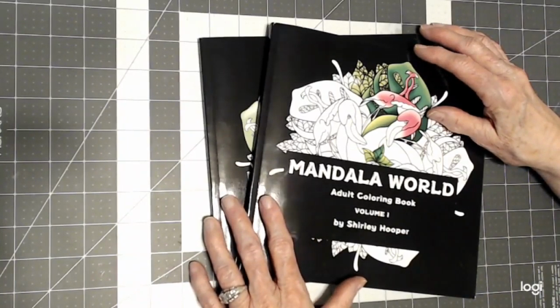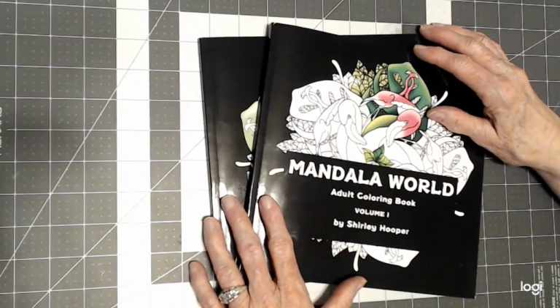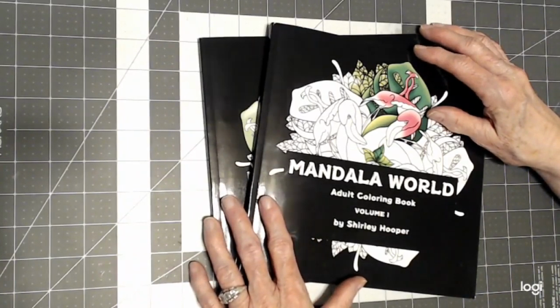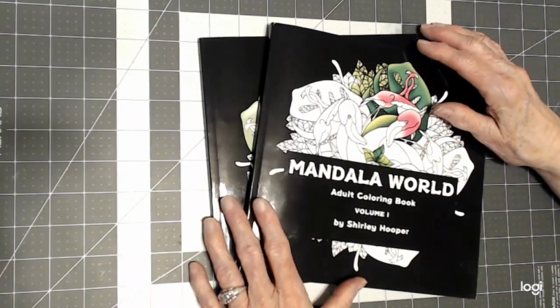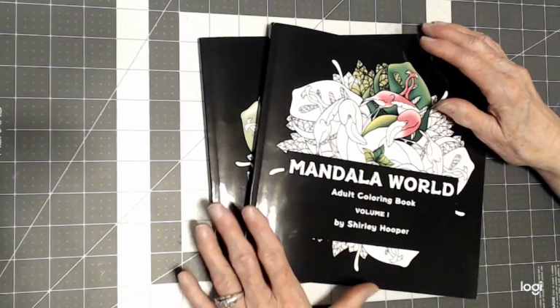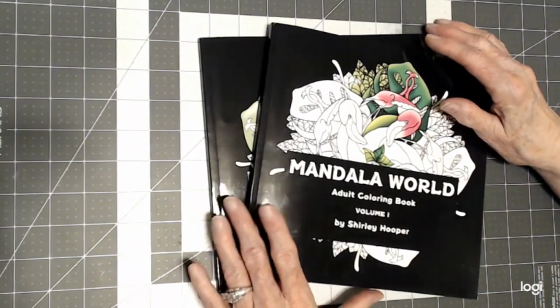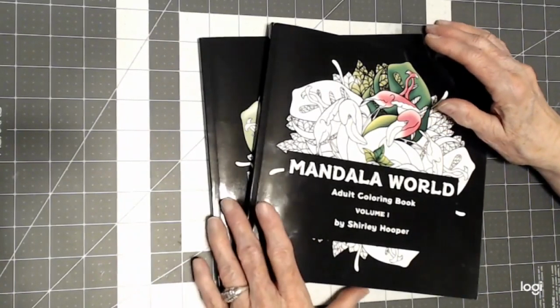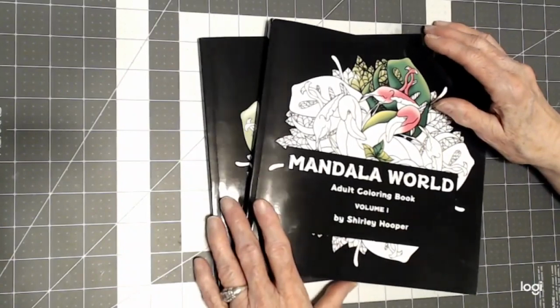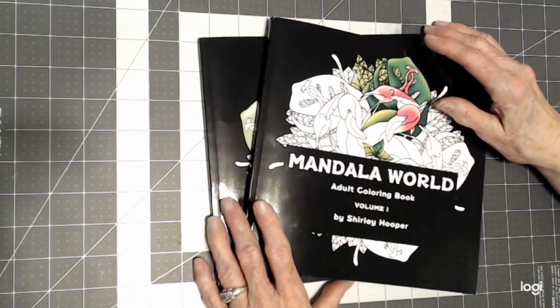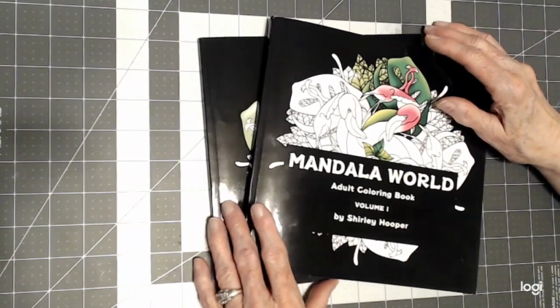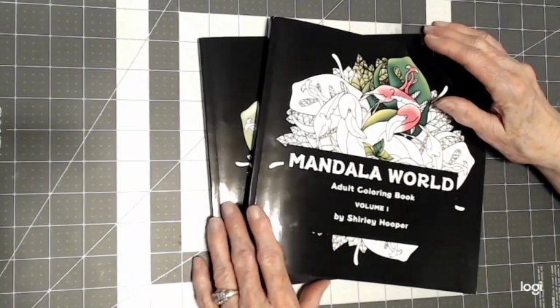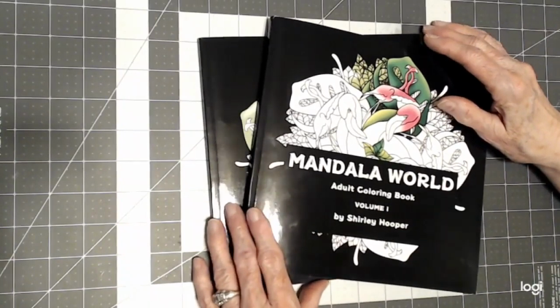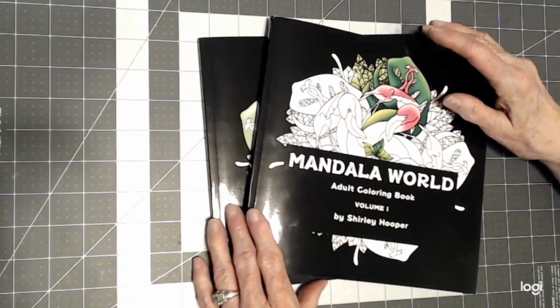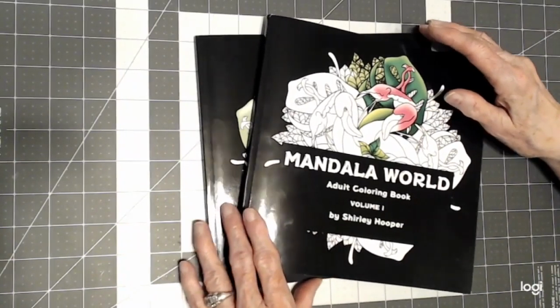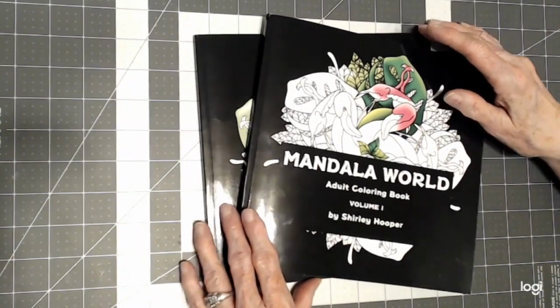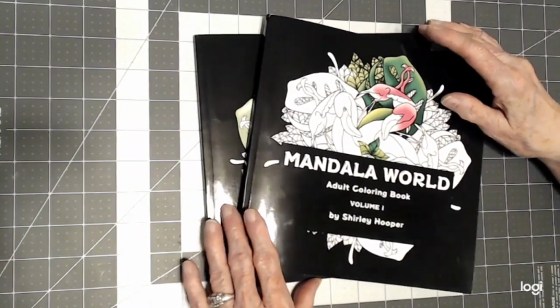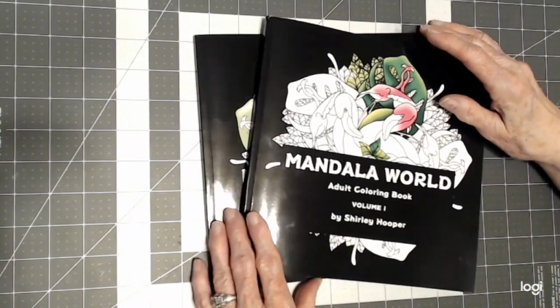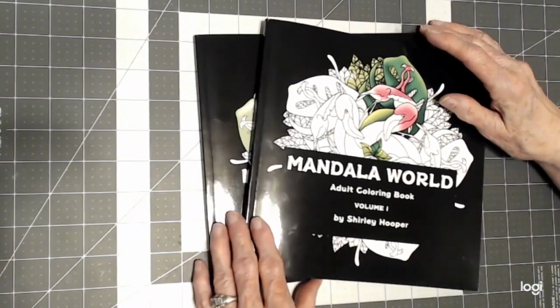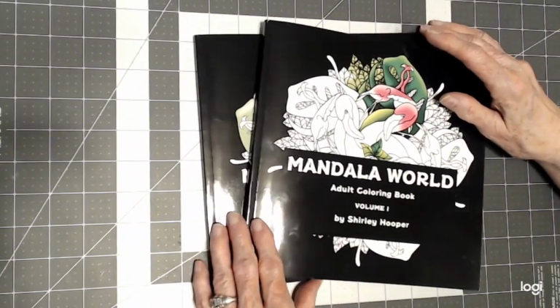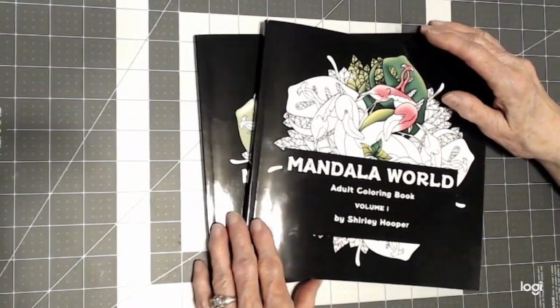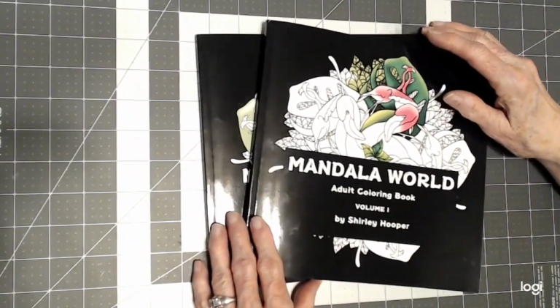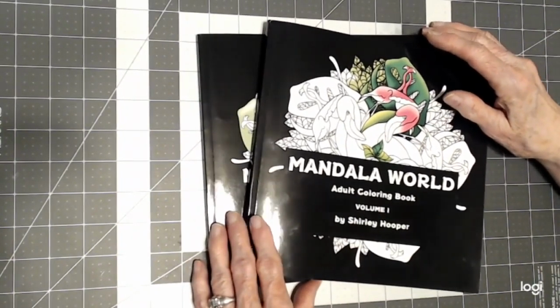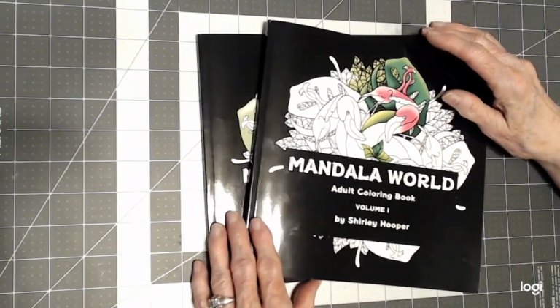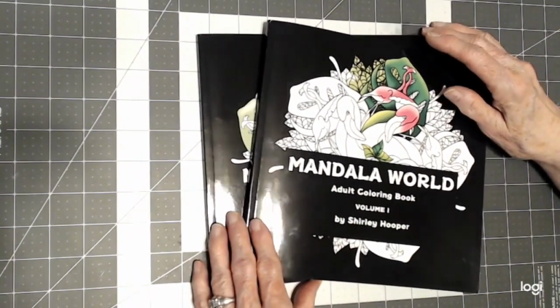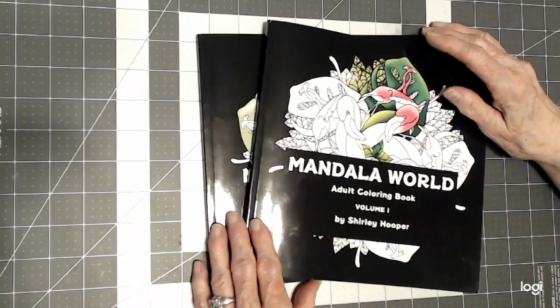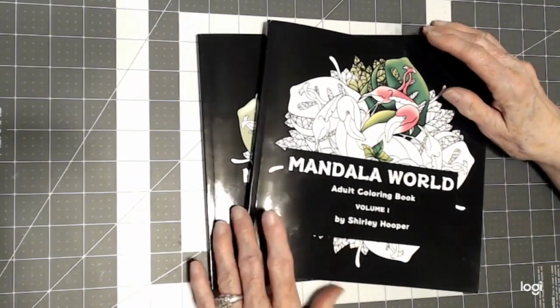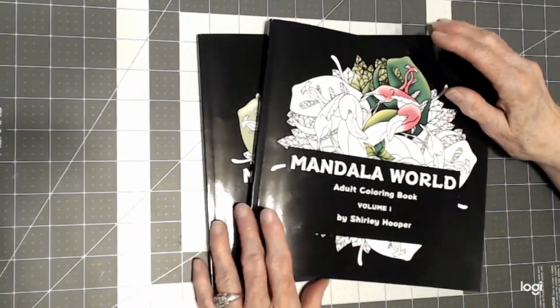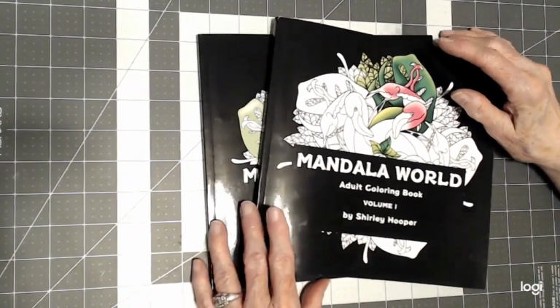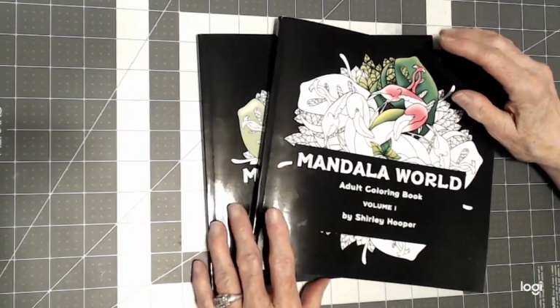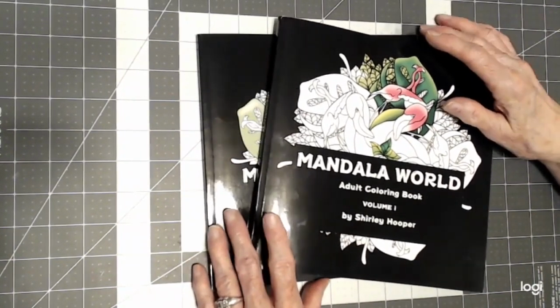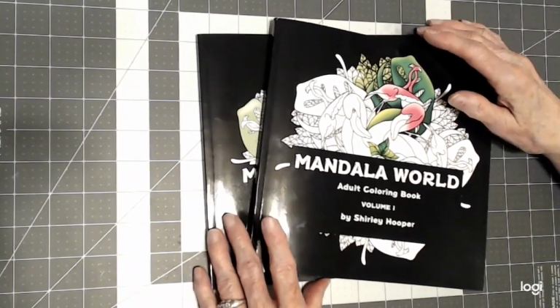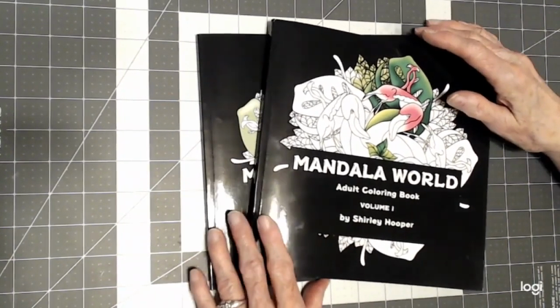Hello, everyone. Thank you for stopping by today. This is Sandy from ColorCreatively.